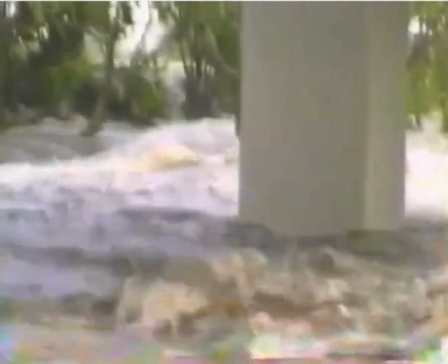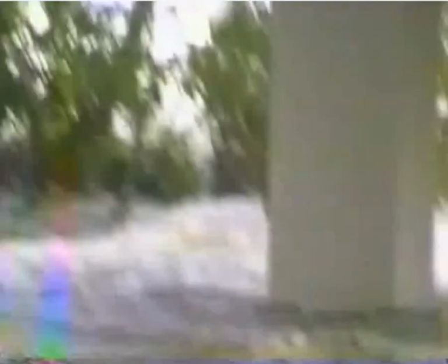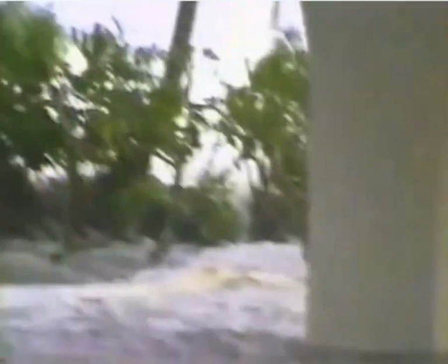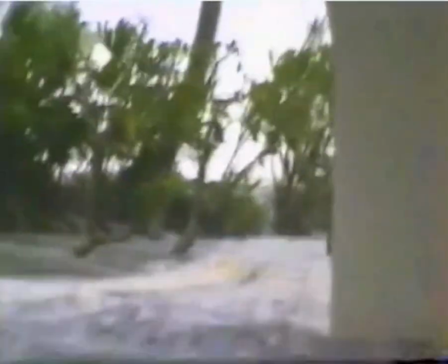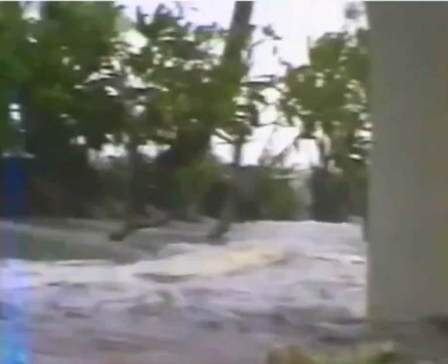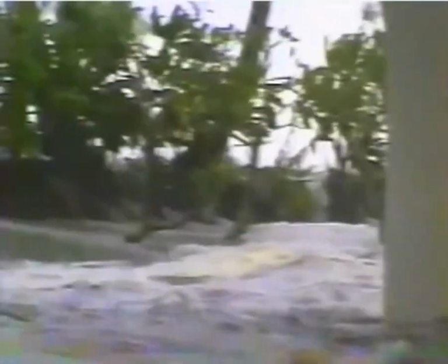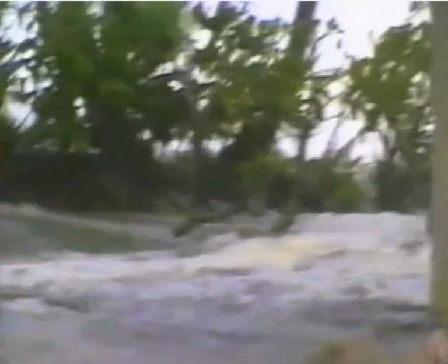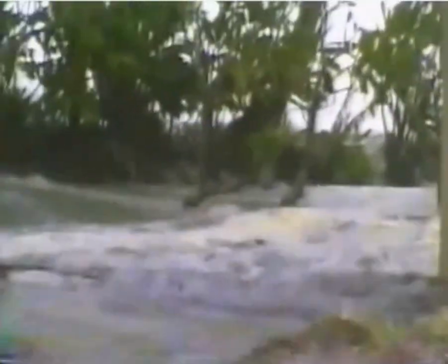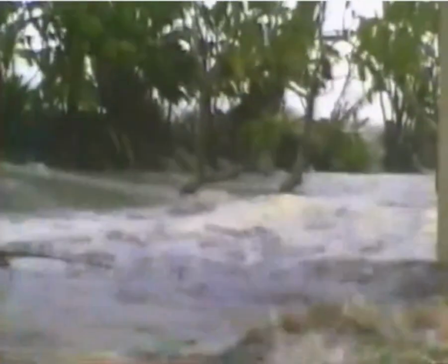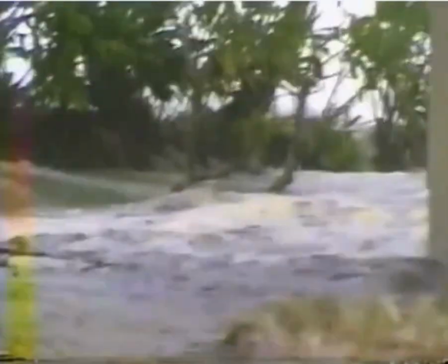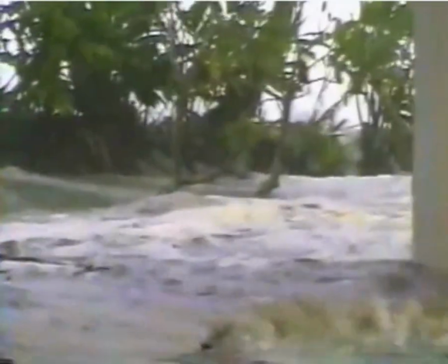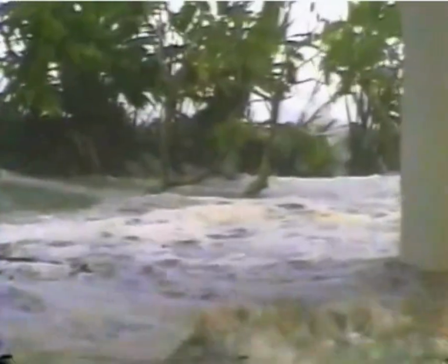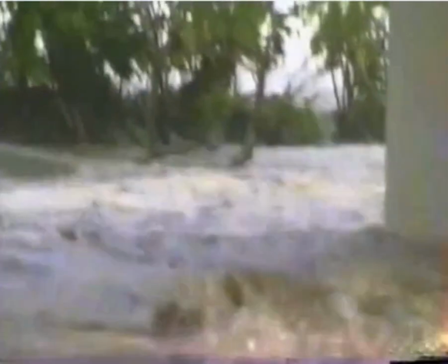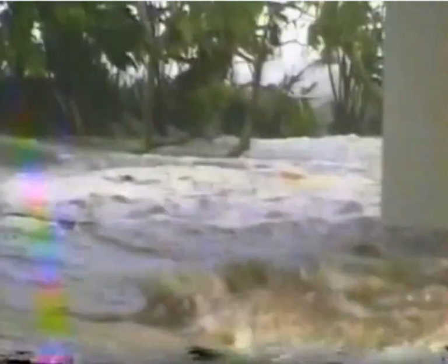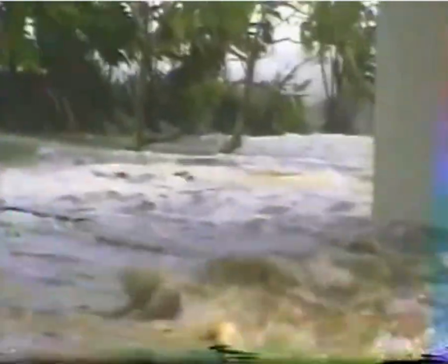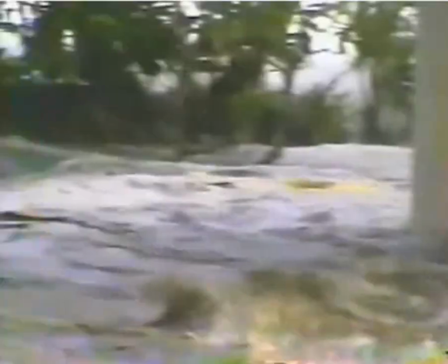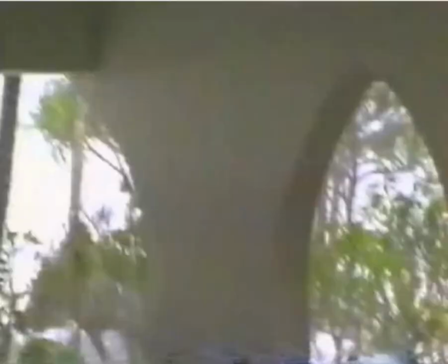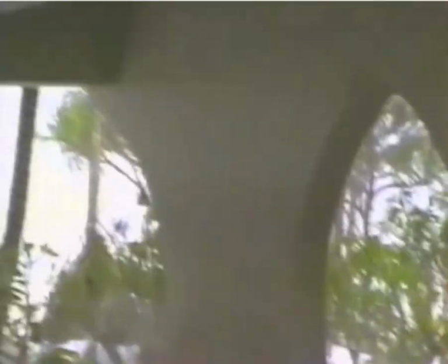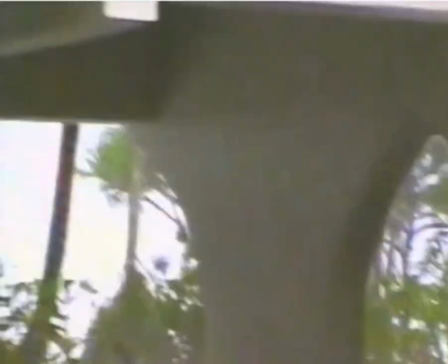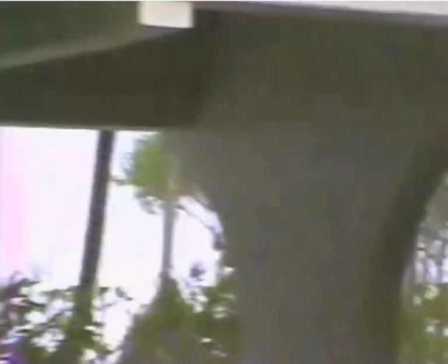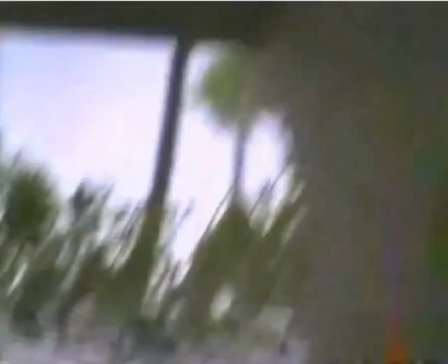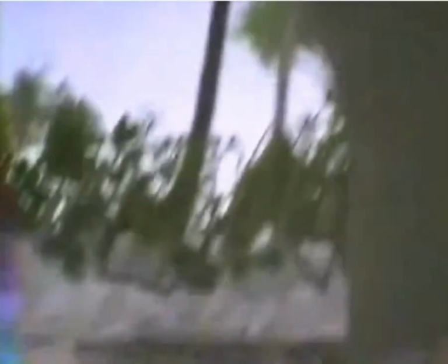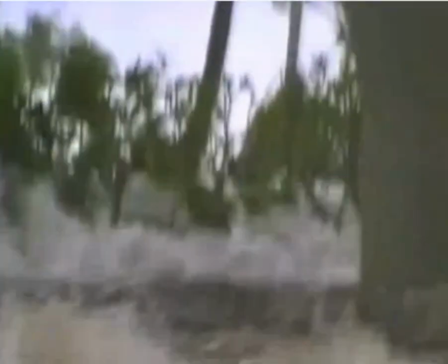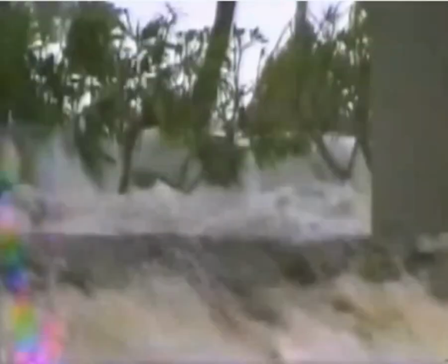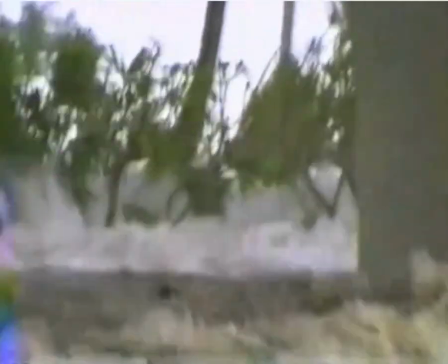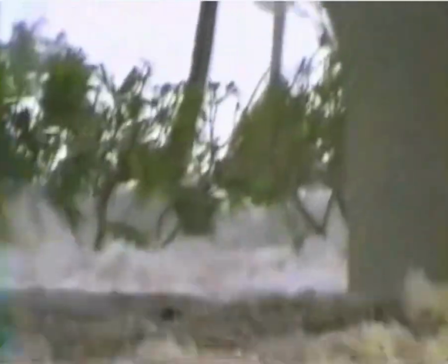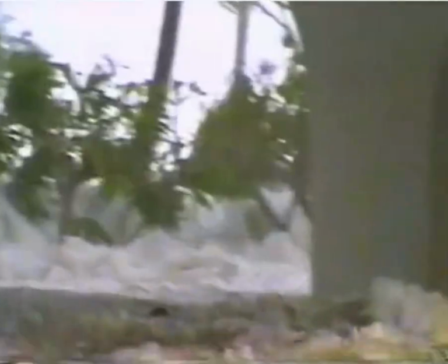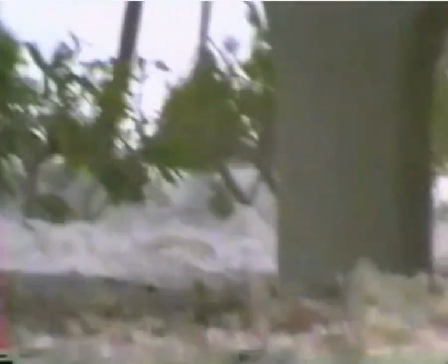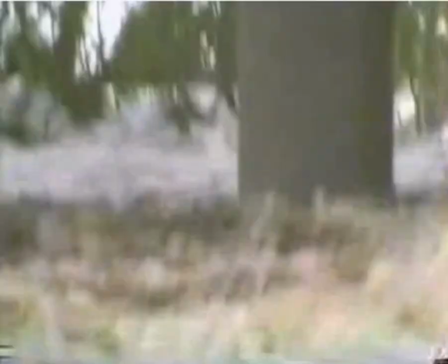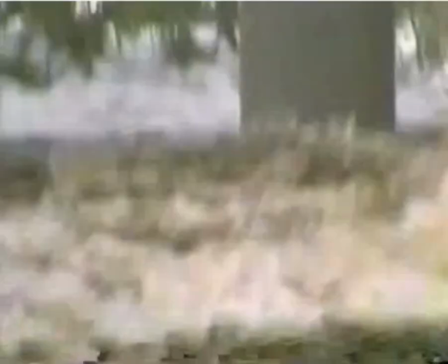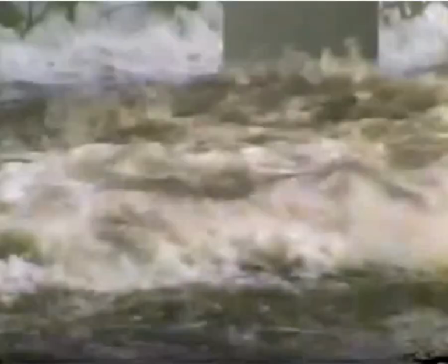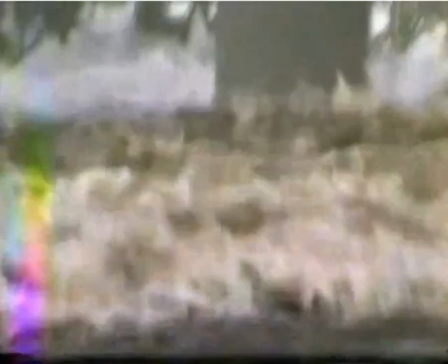Remember, a tsunami can come within a few minutes, so always act quickly.